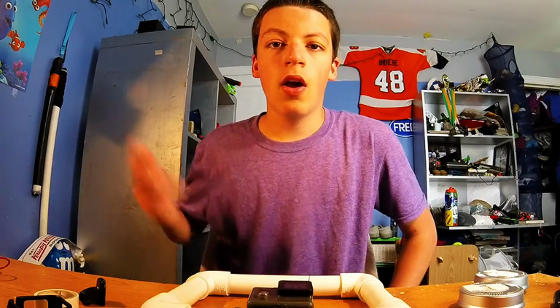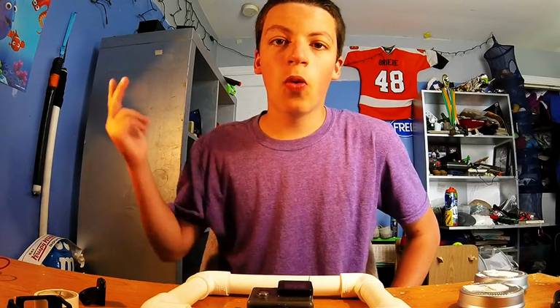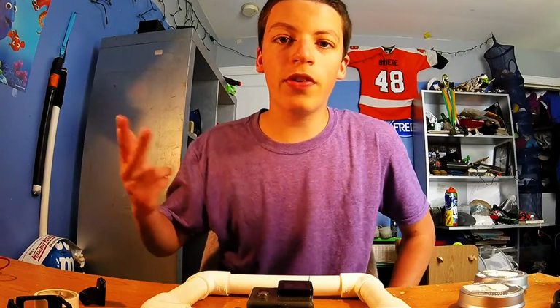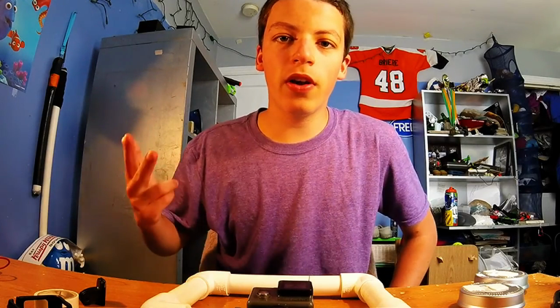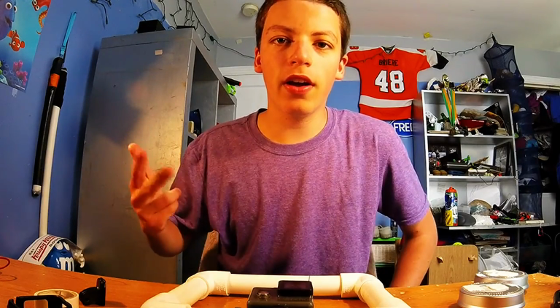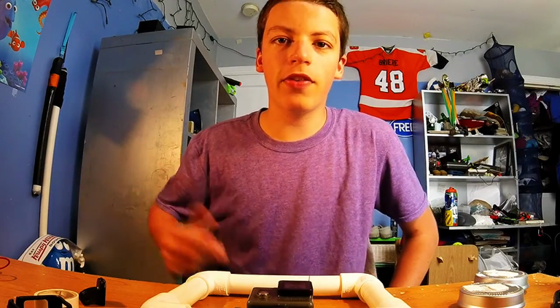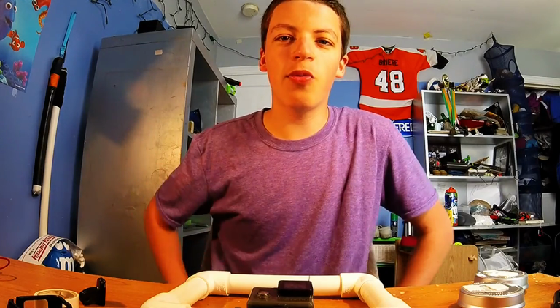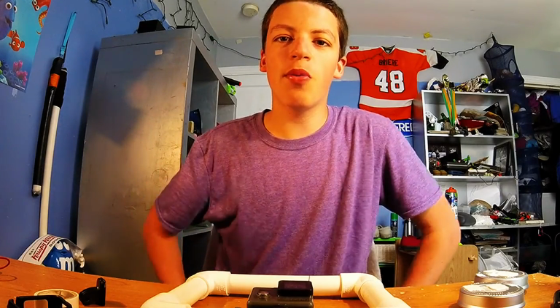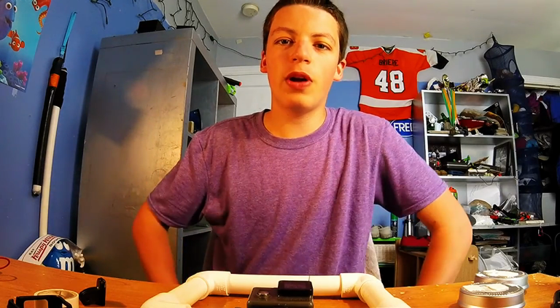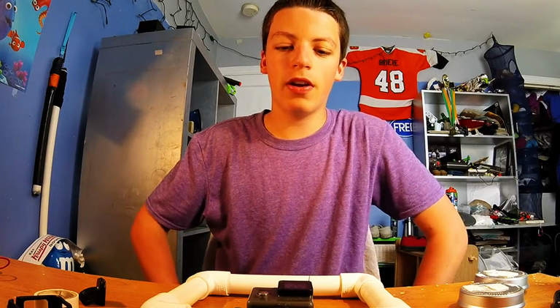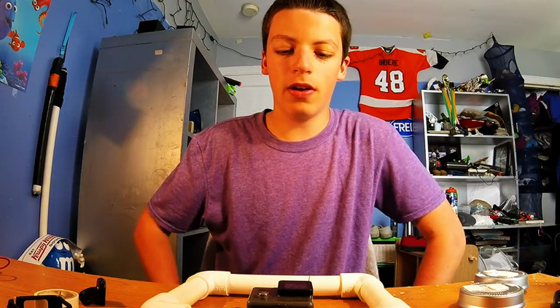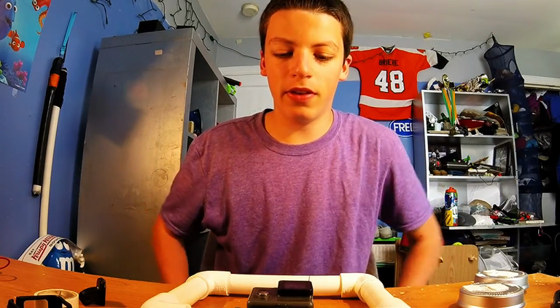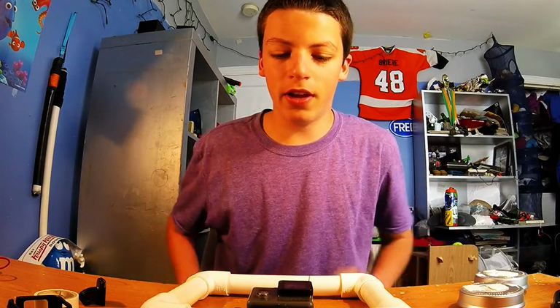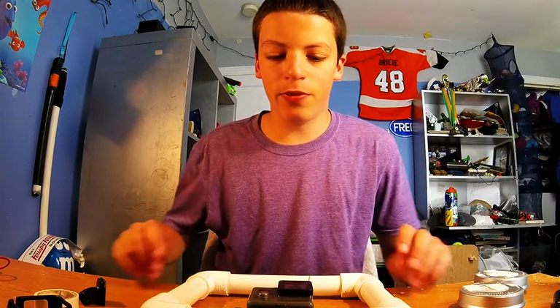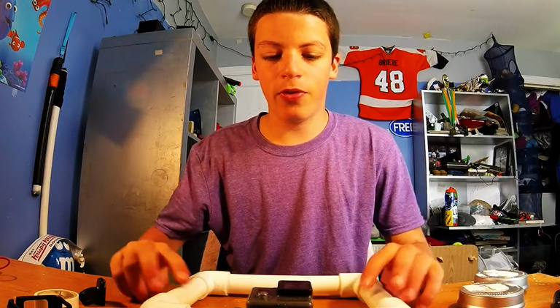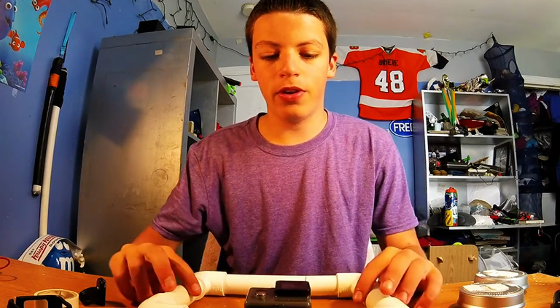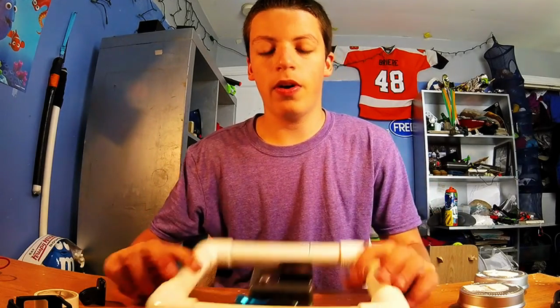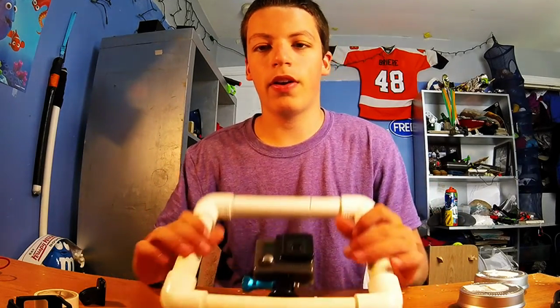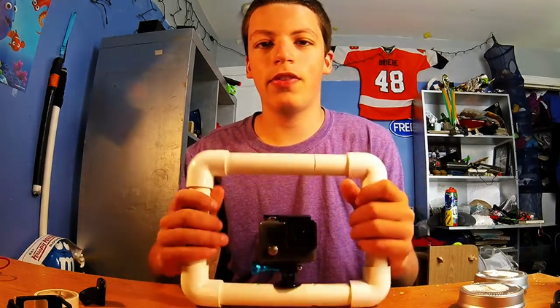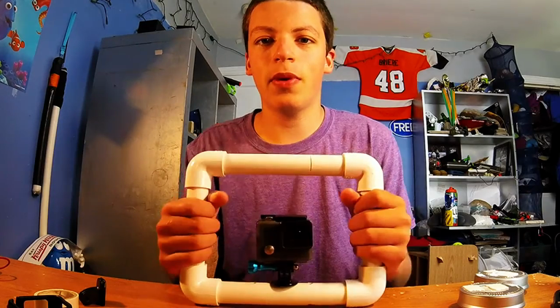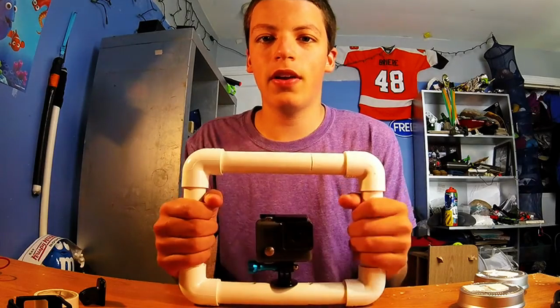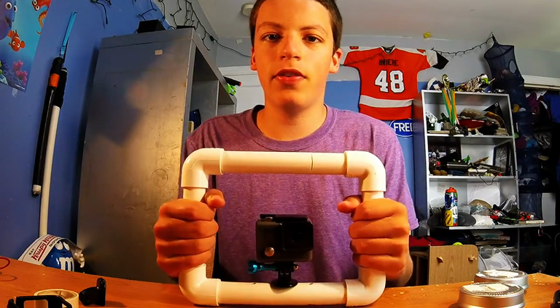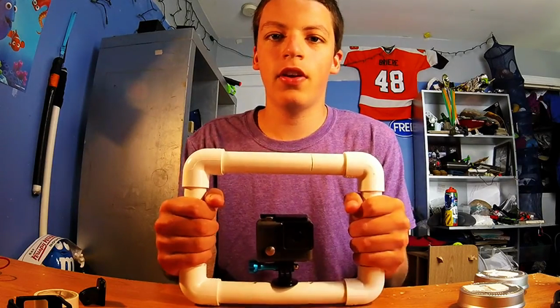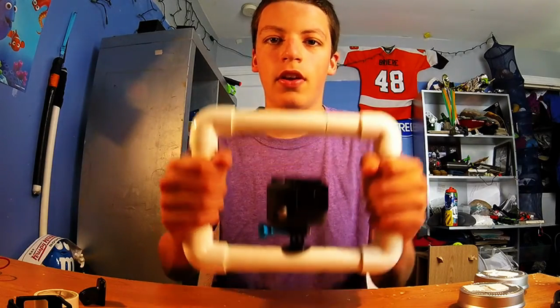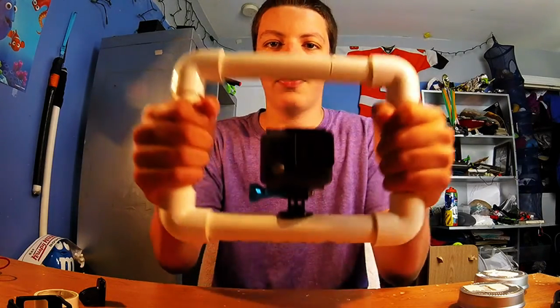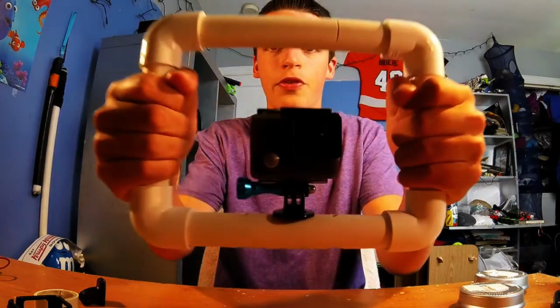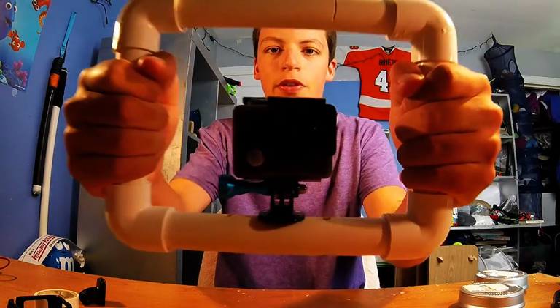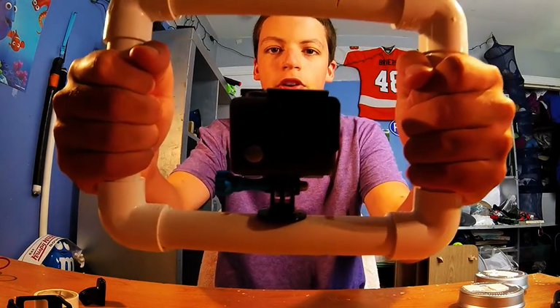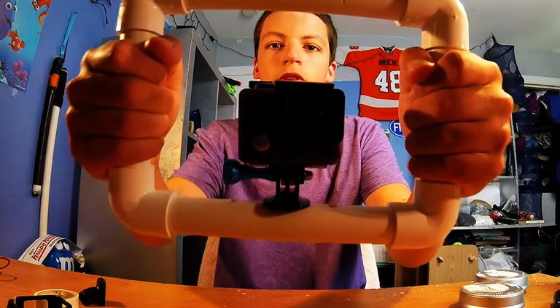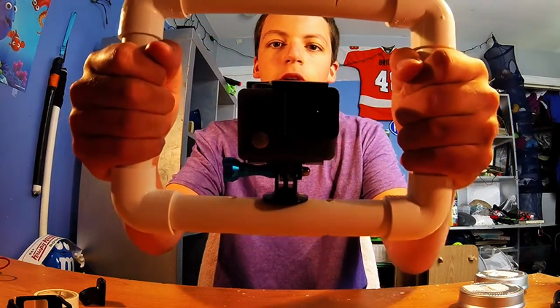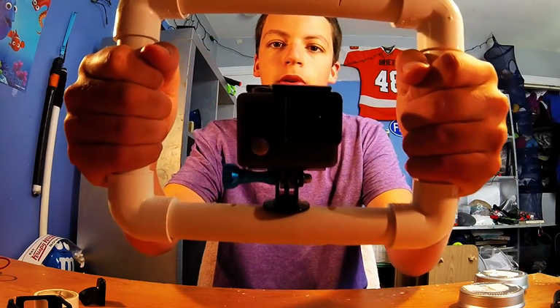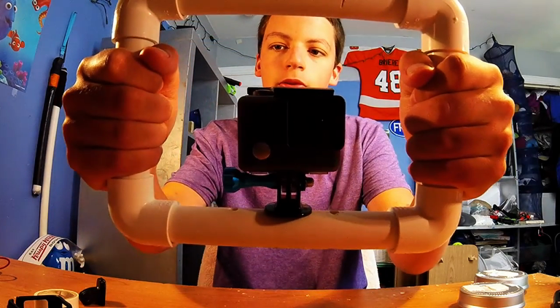What's going on guys, GoPro Pro here, and today I'm showing you how to customize your filming tray for GoPros.